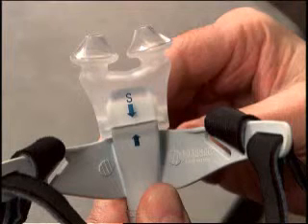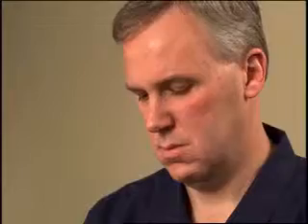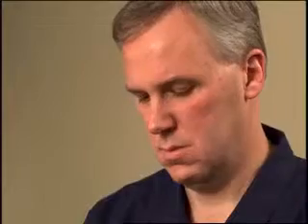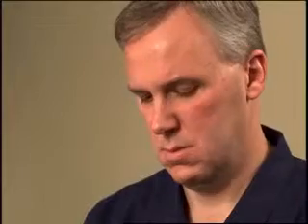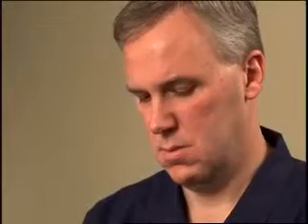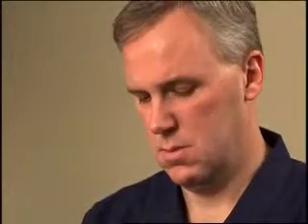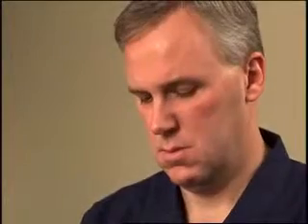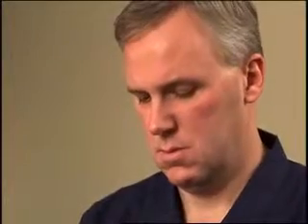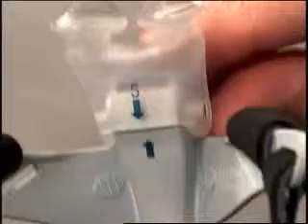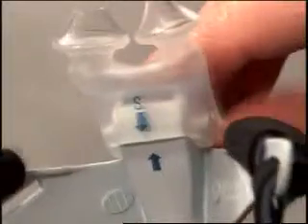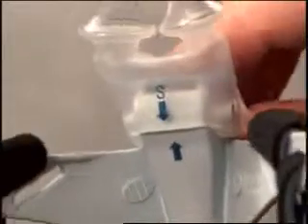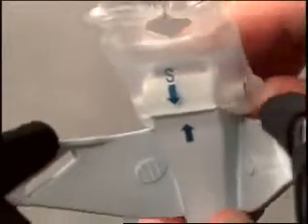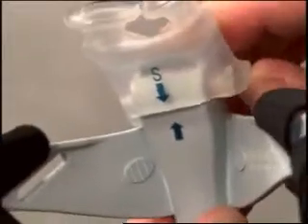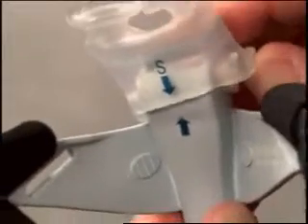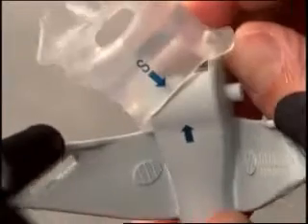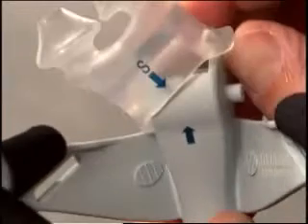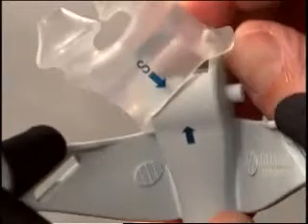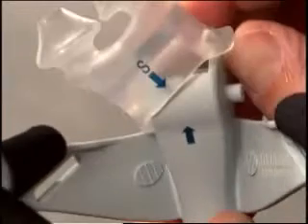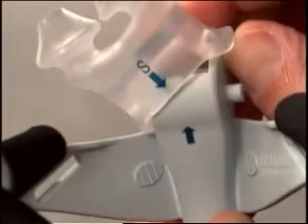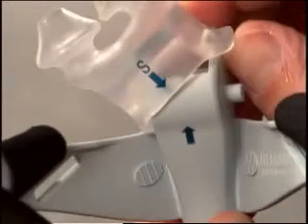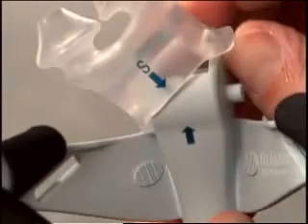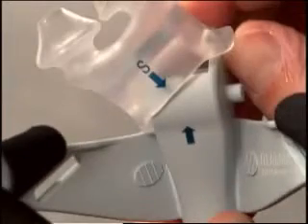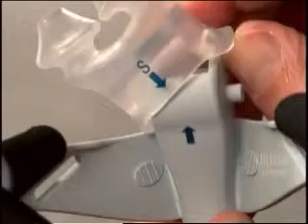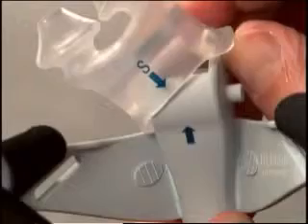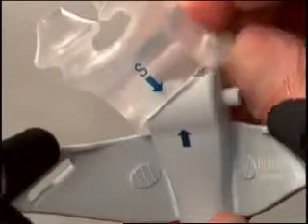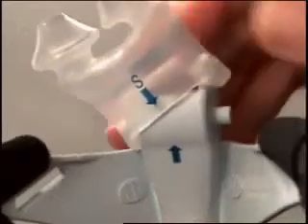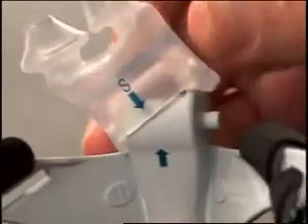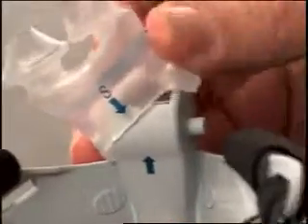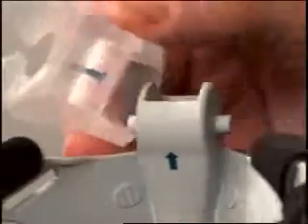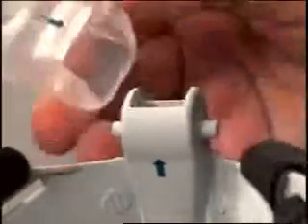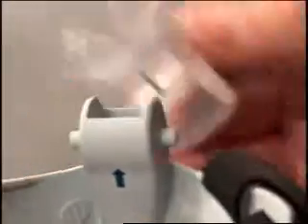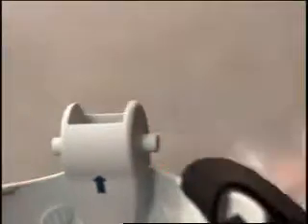To remove the cushion from the hub, grasp one side of the cushion below the attachment post and carefully peel it off.